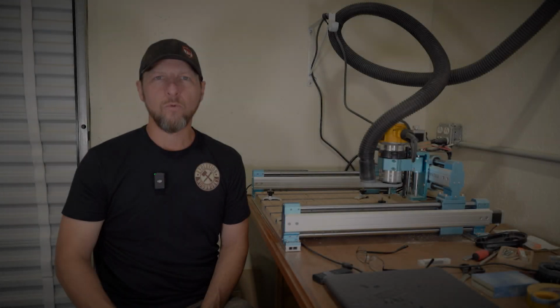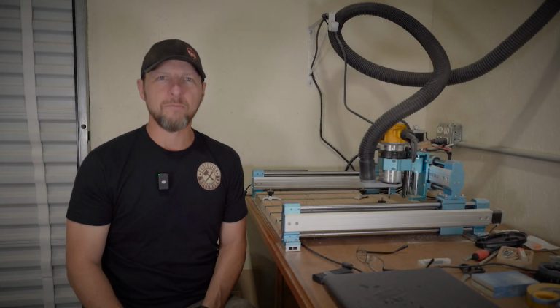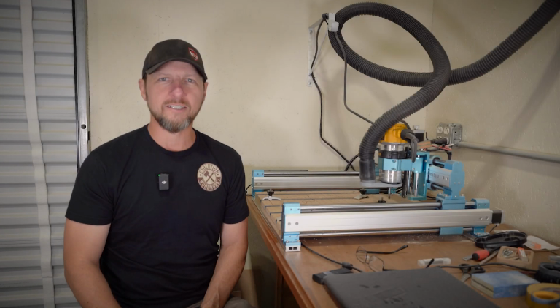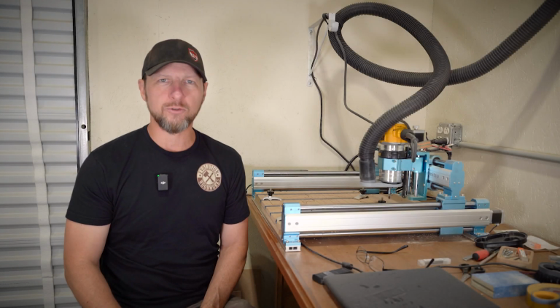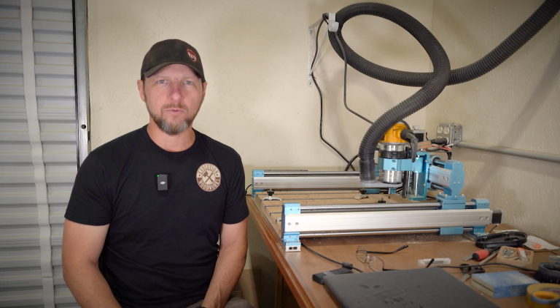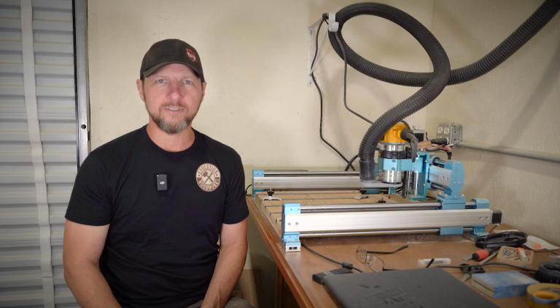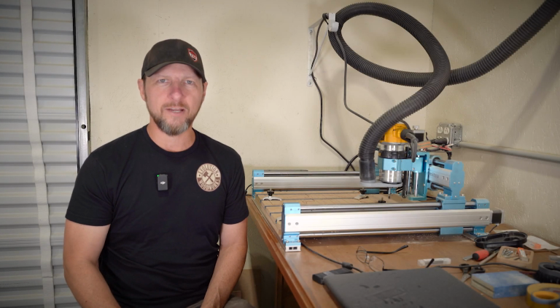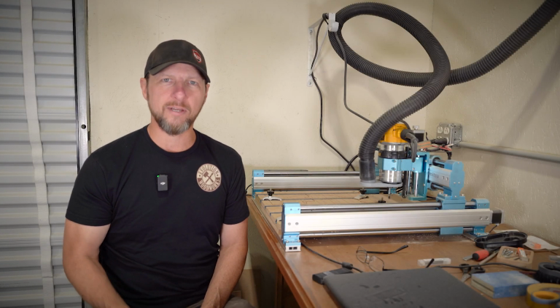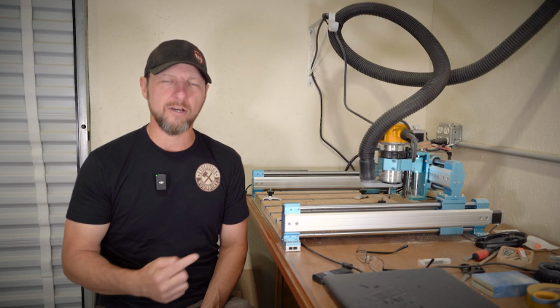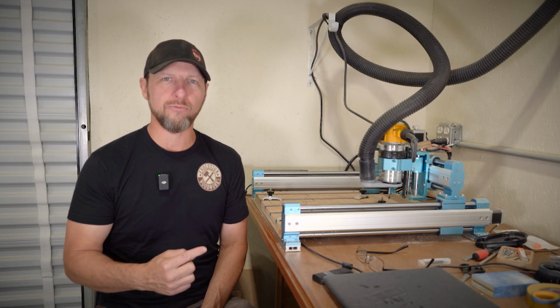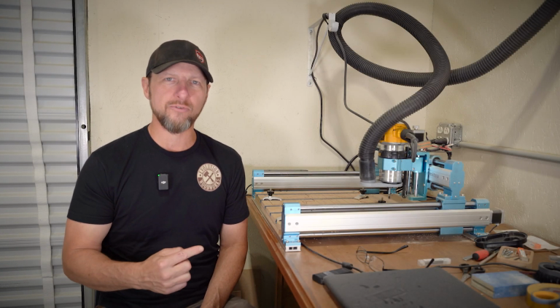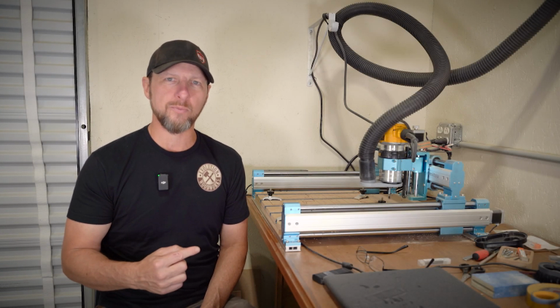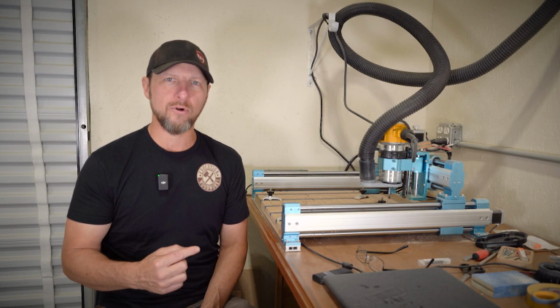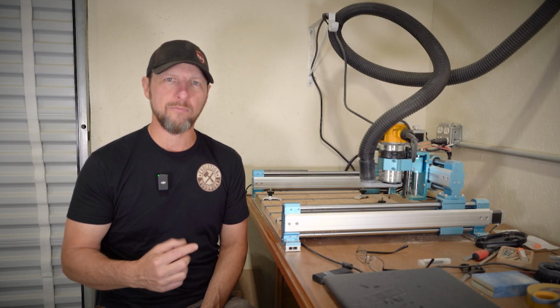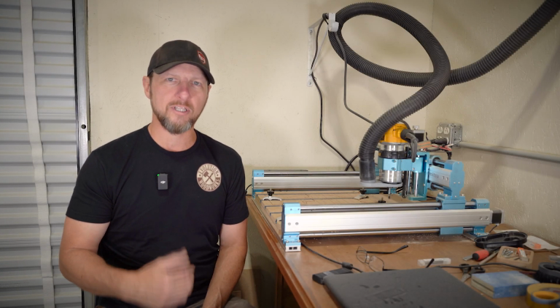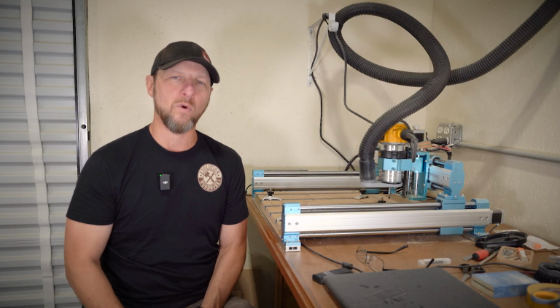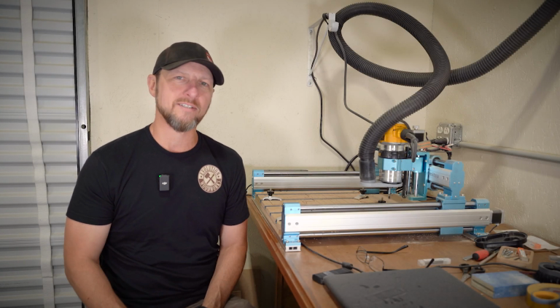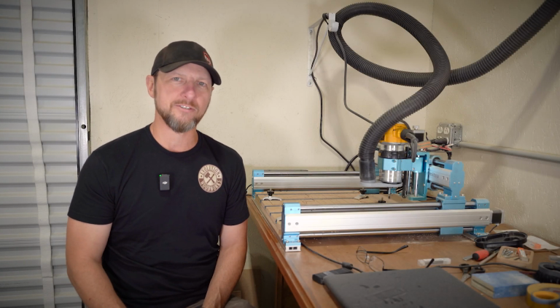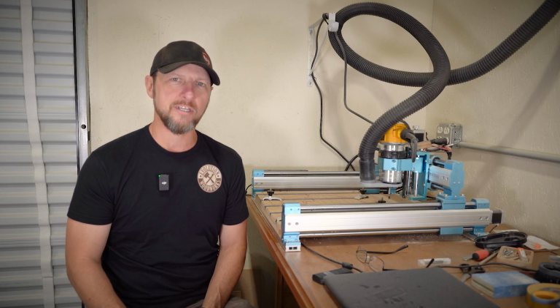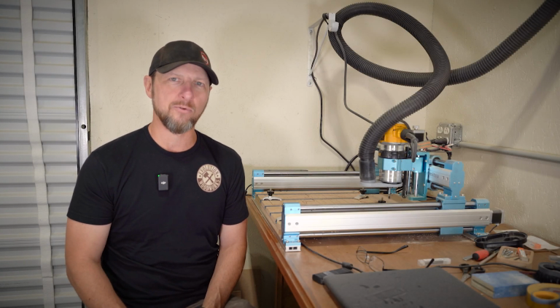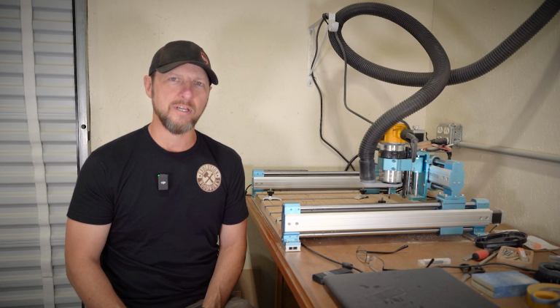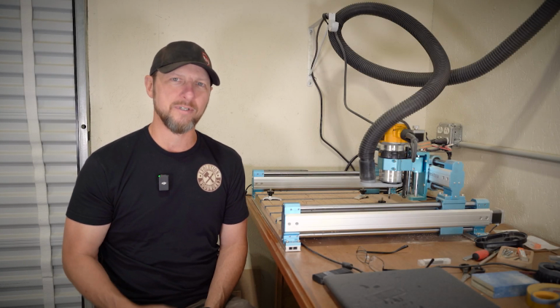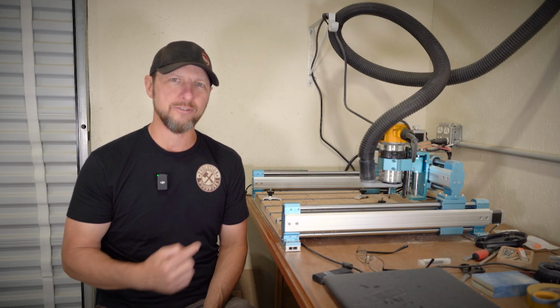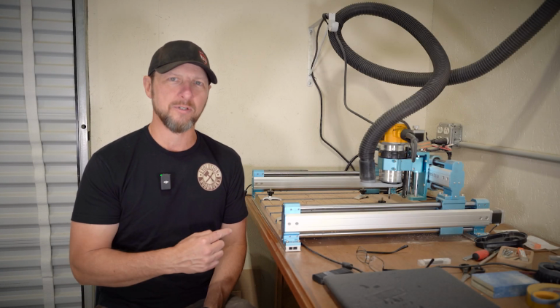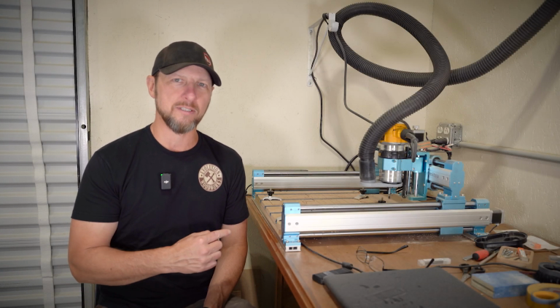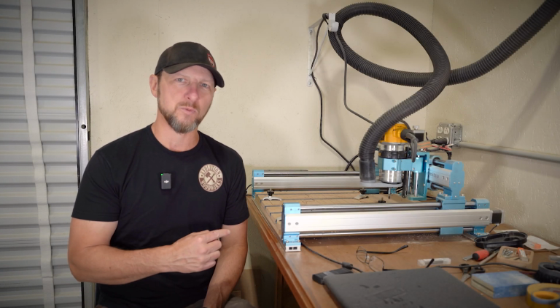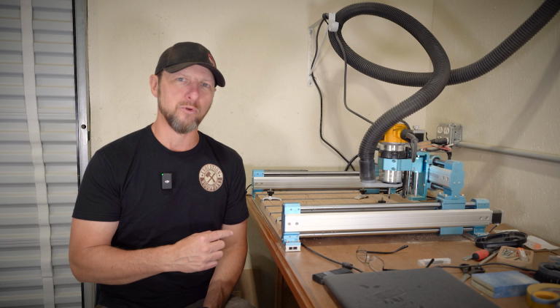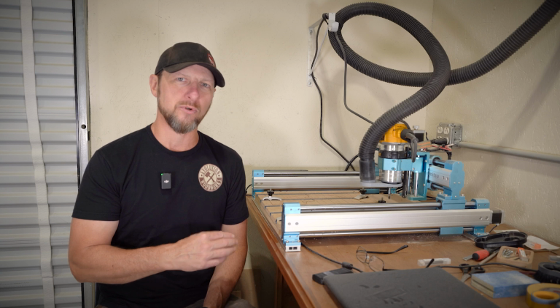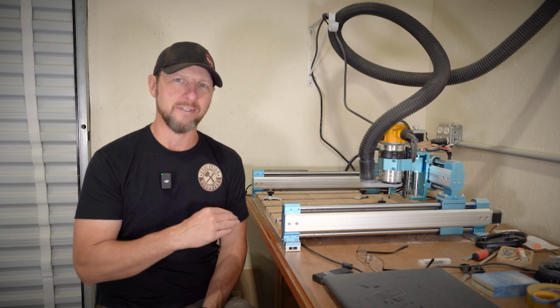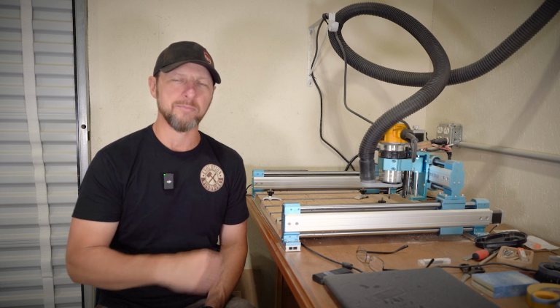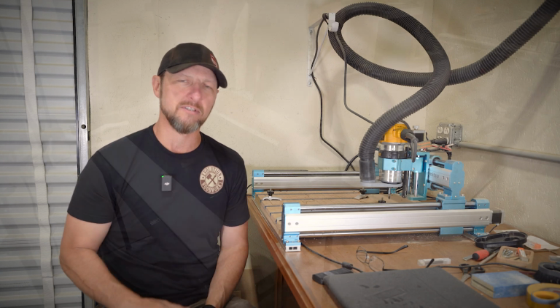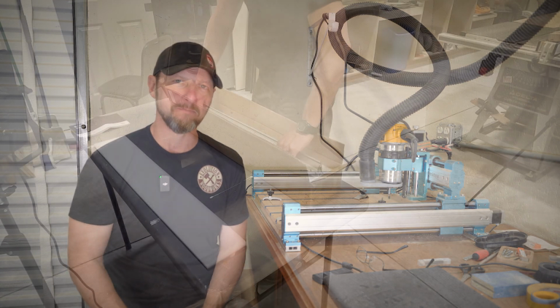Welcome back to Evolution World Works. Today we're gonna get back on our 4040 Pro. I picked up a Y extension kit for it and we're gonna do something about this spoil board and clamping system.